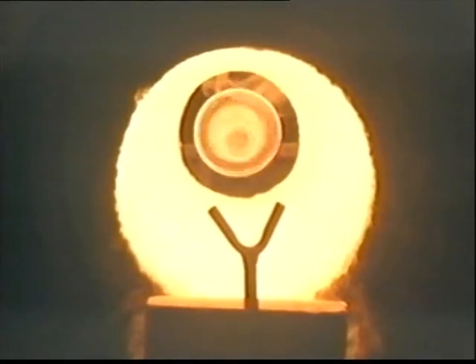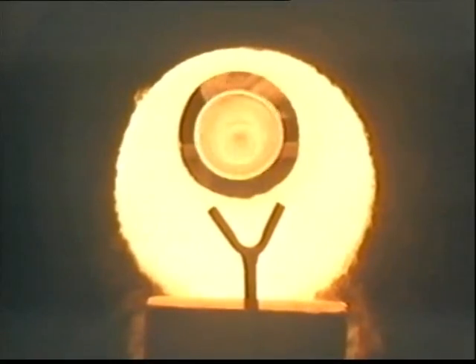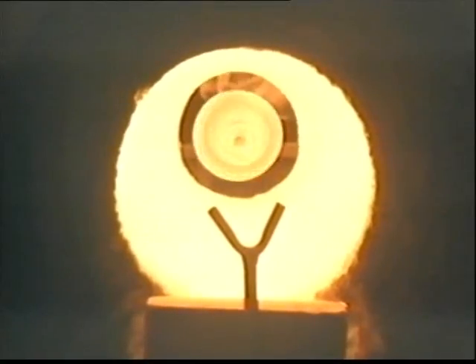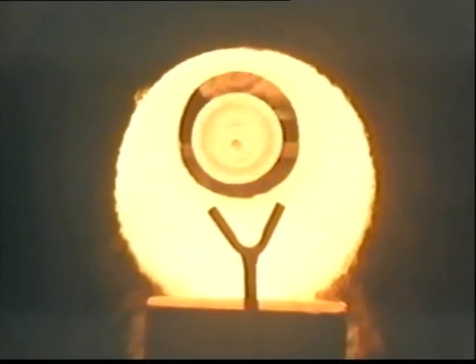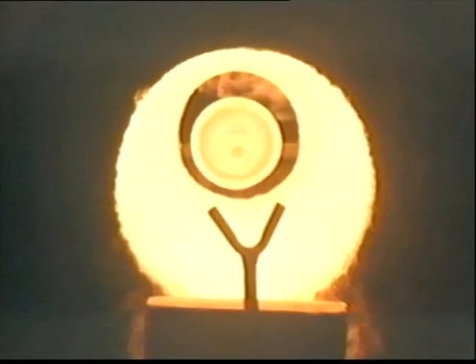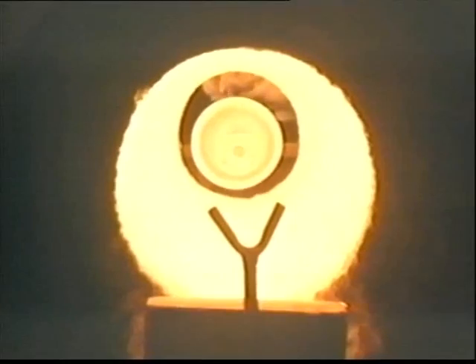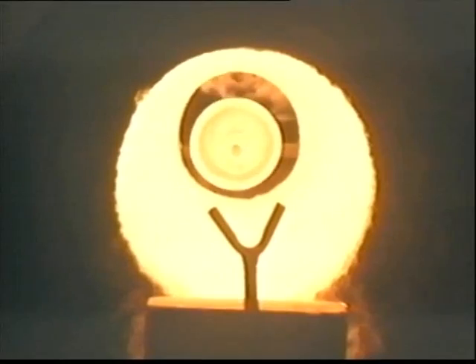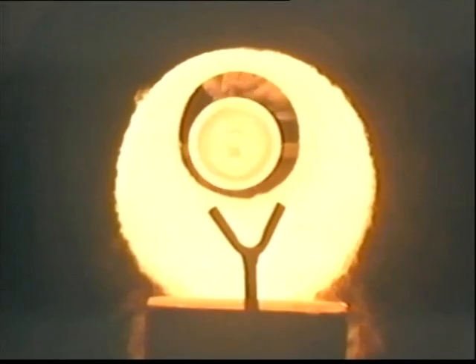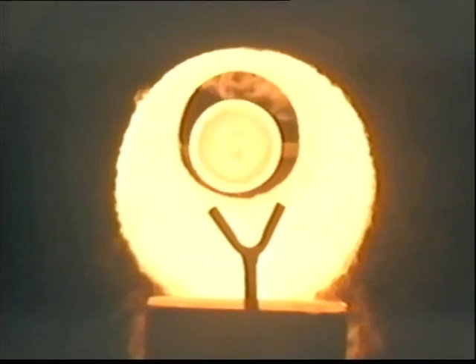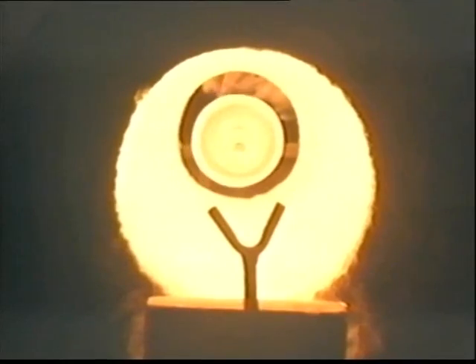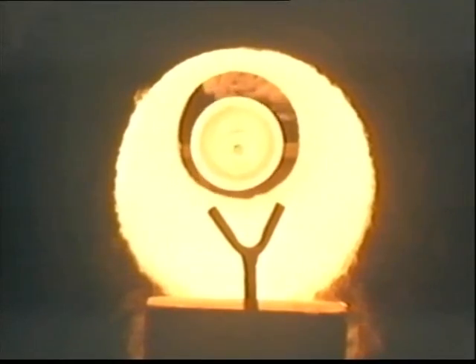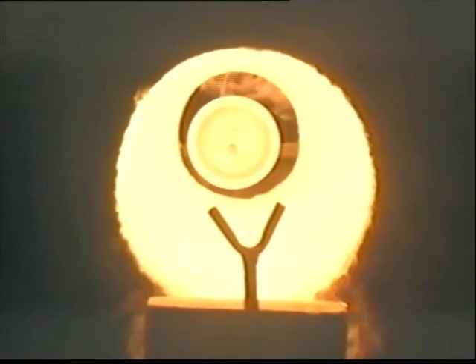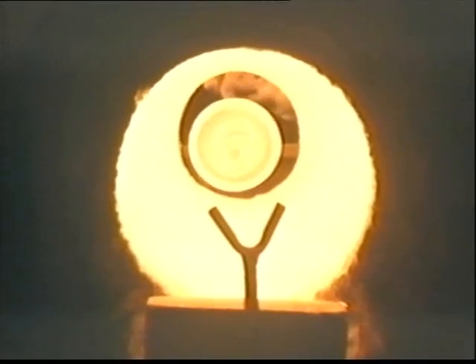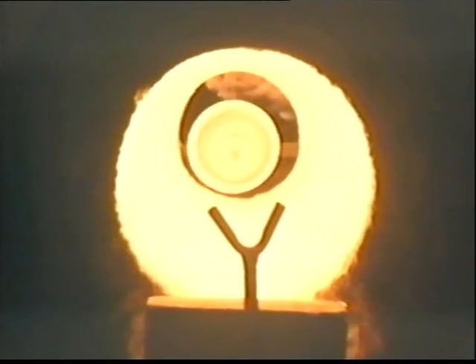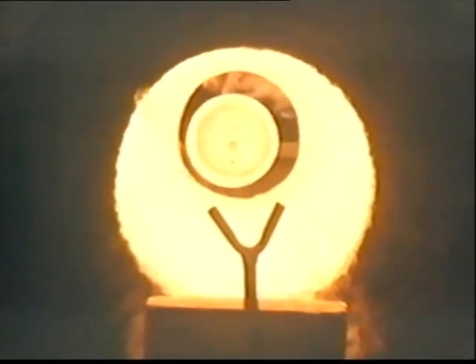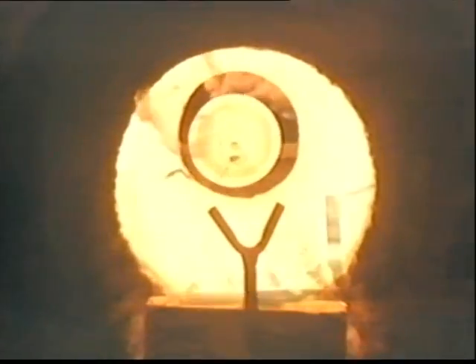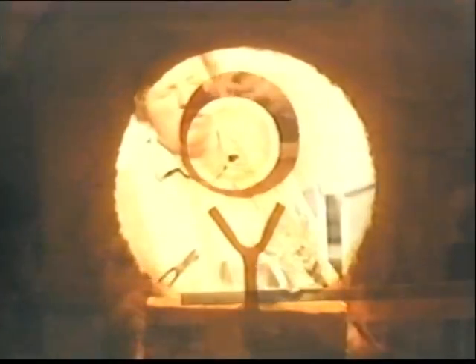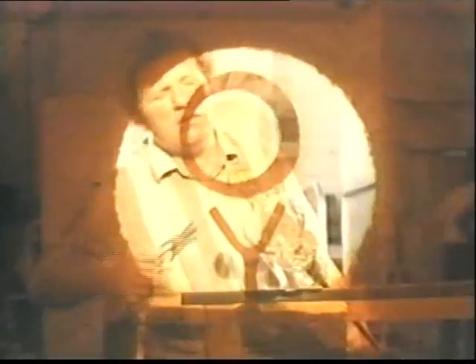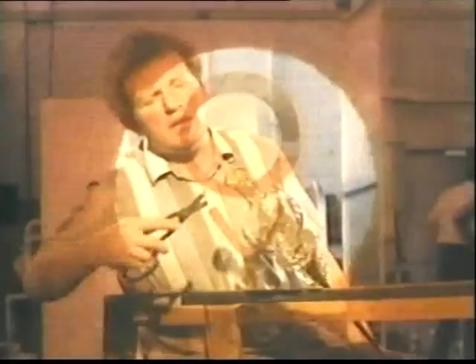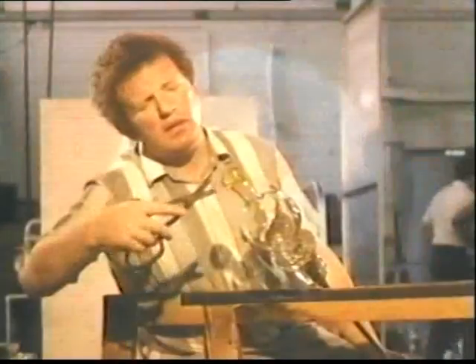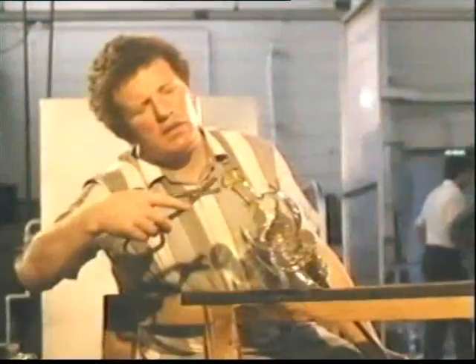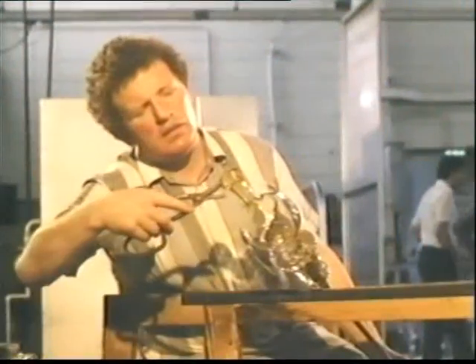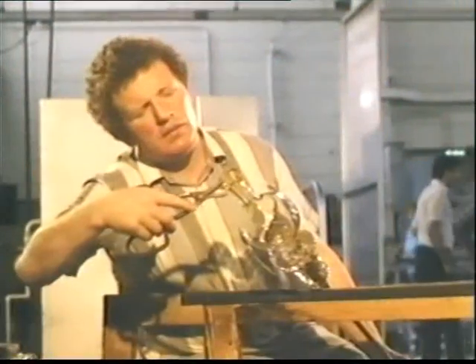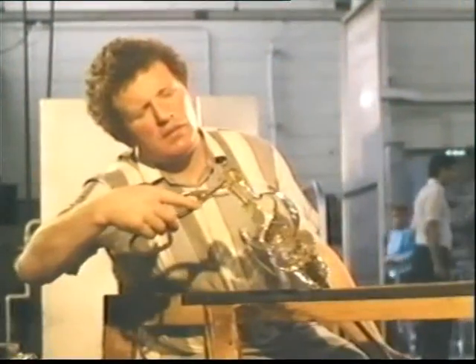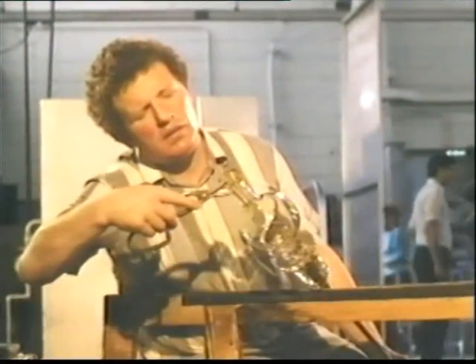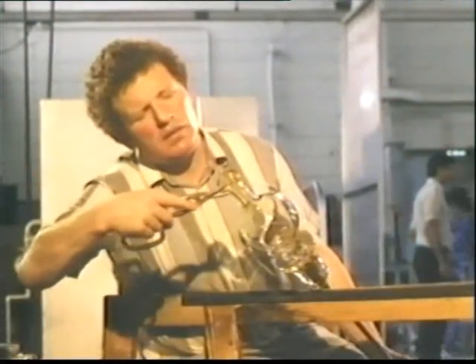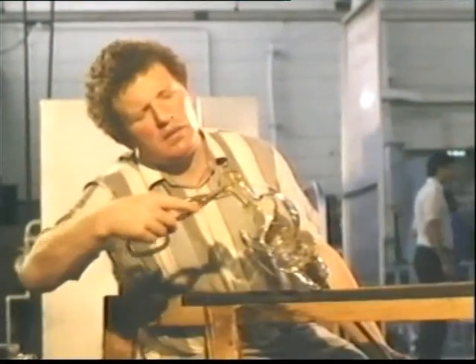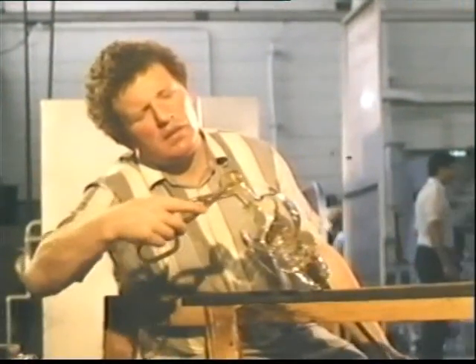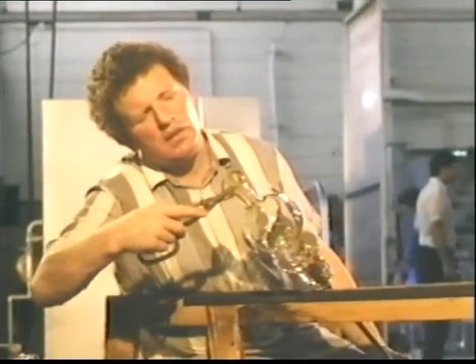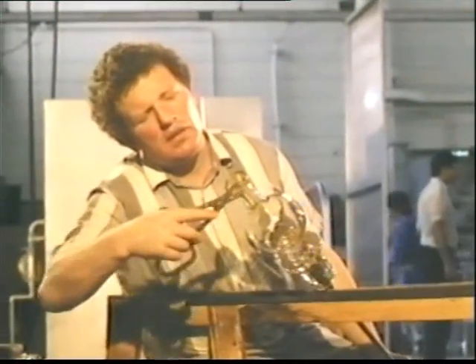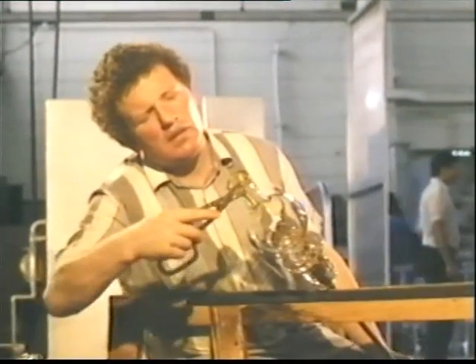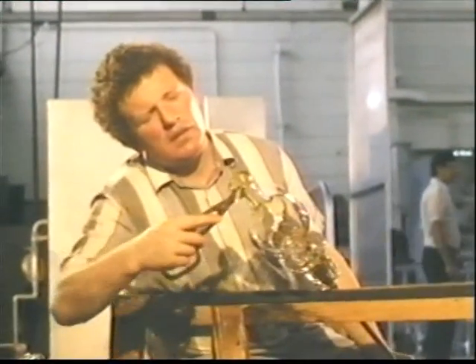The neck is now reheated, and the final master can work his art.